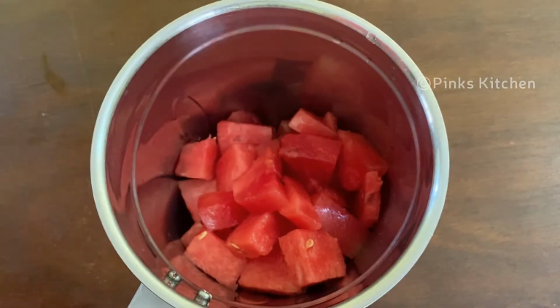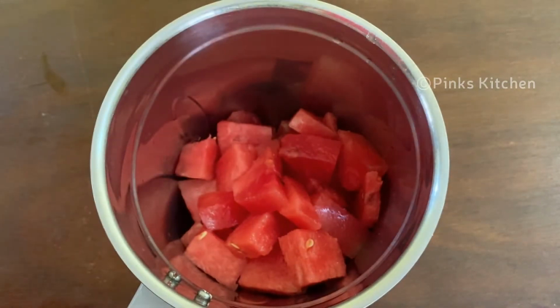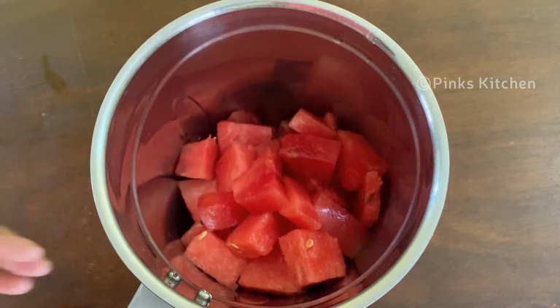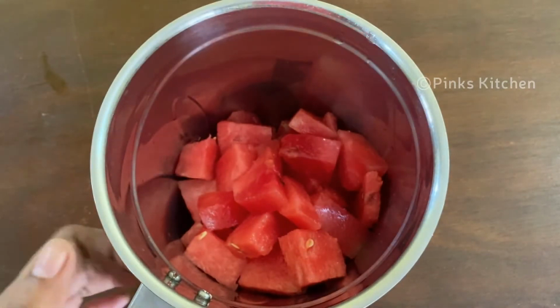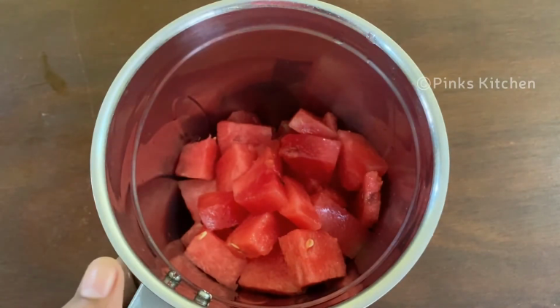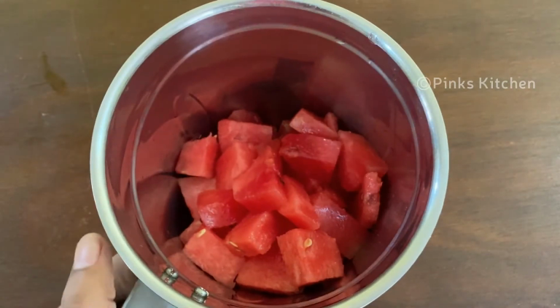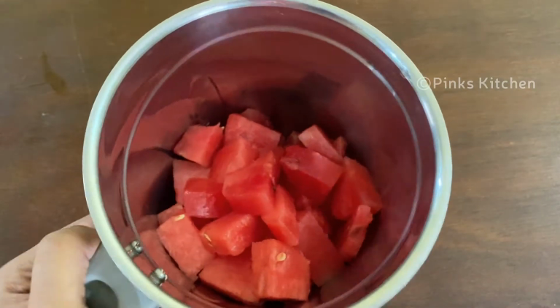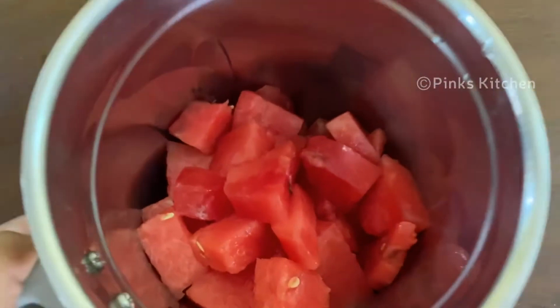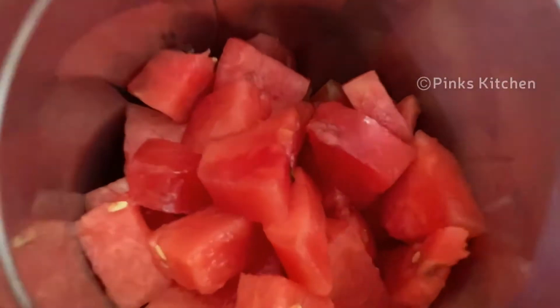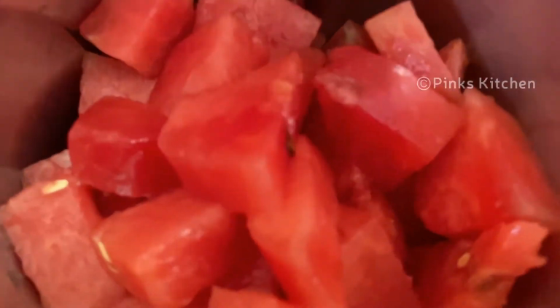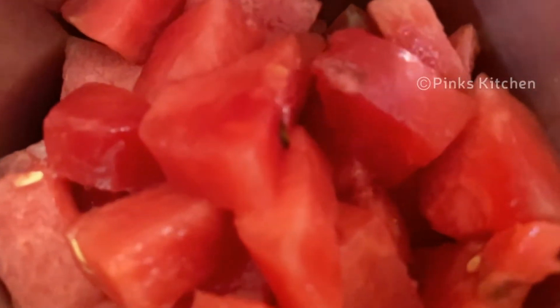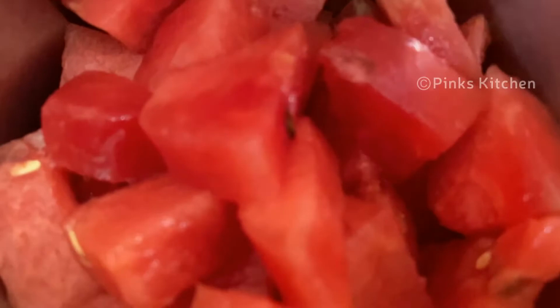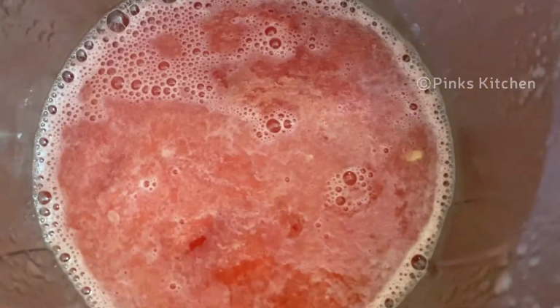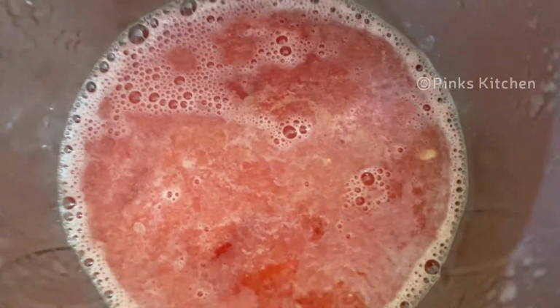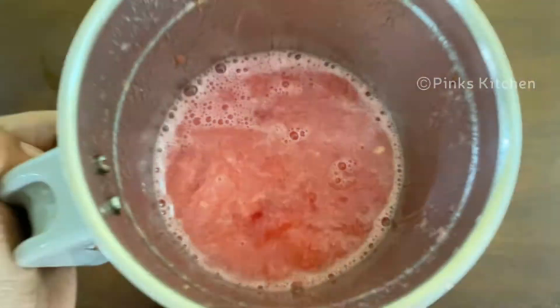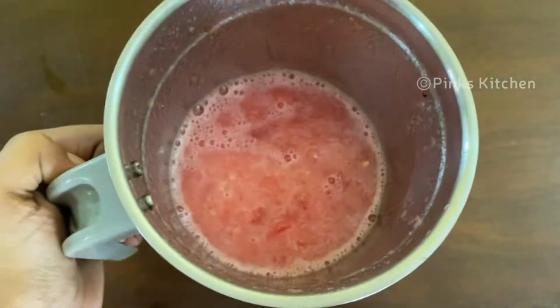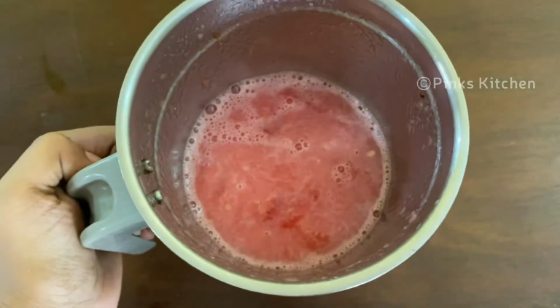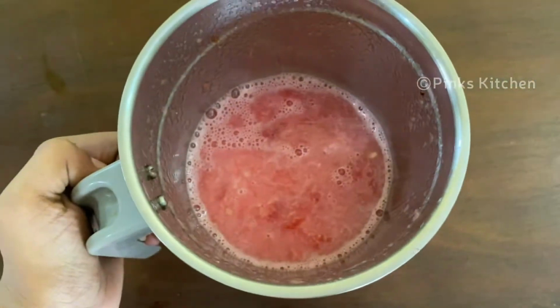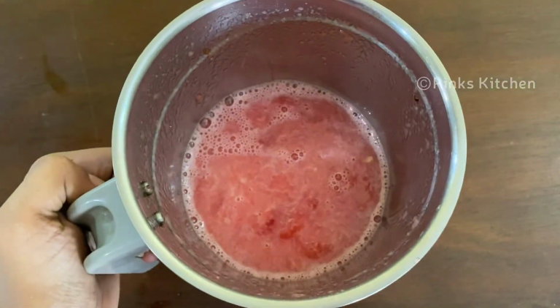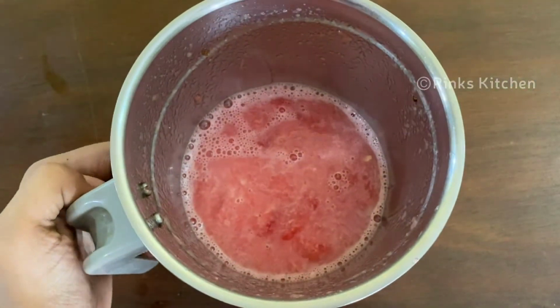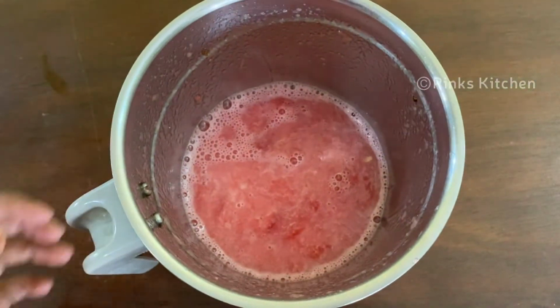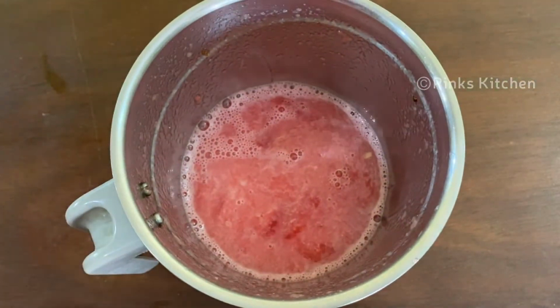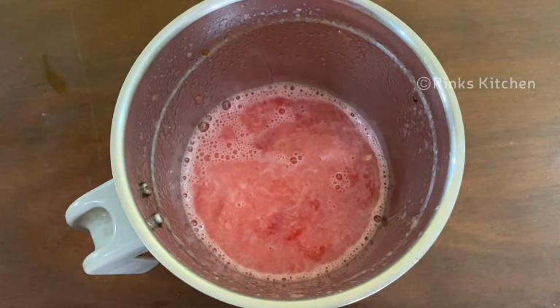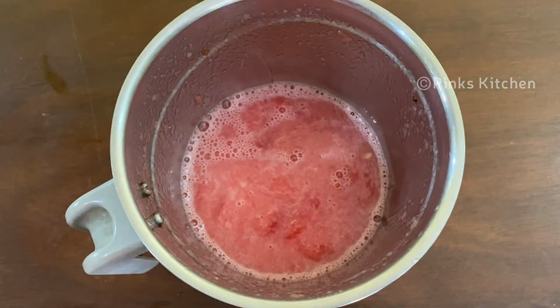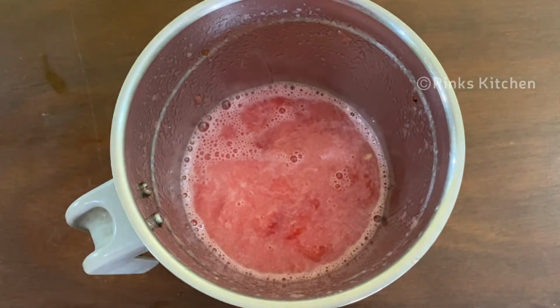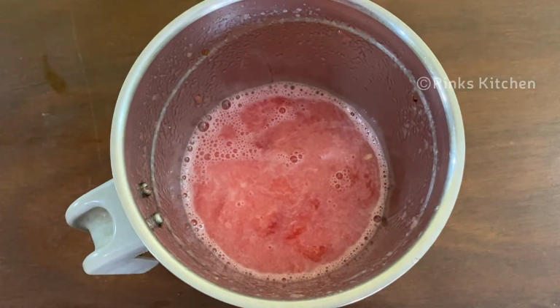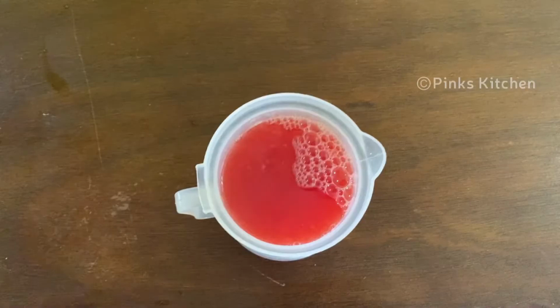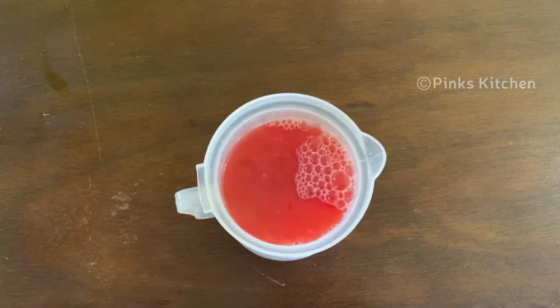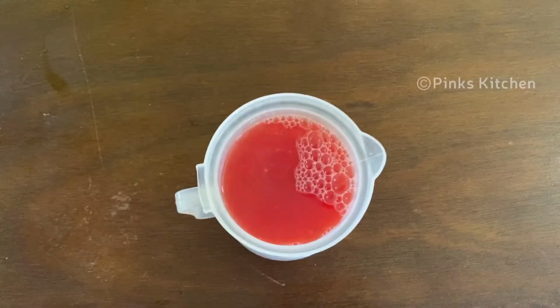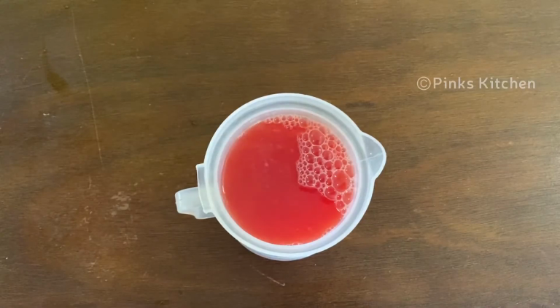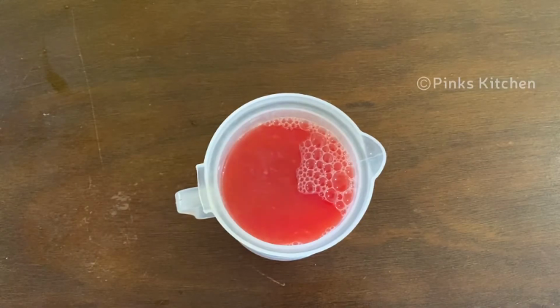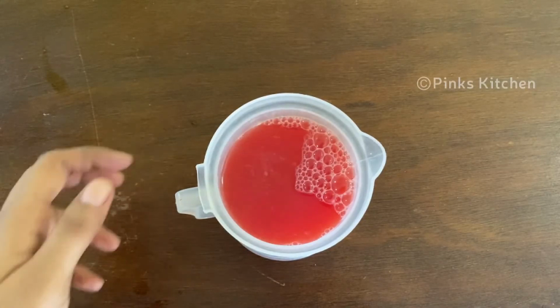Let's blend it. Let's put the watermelon juice.